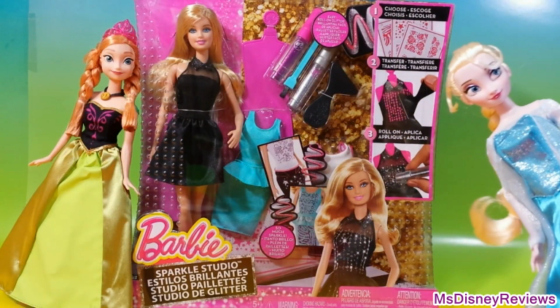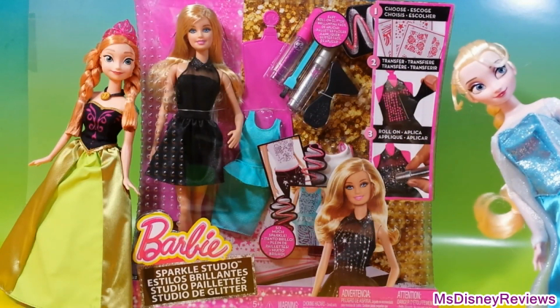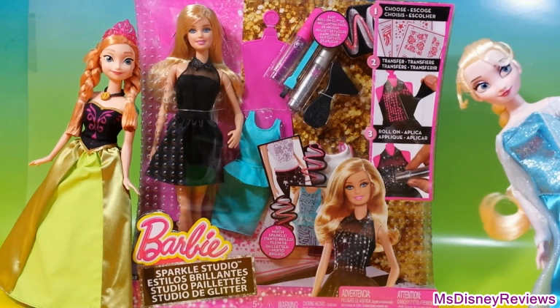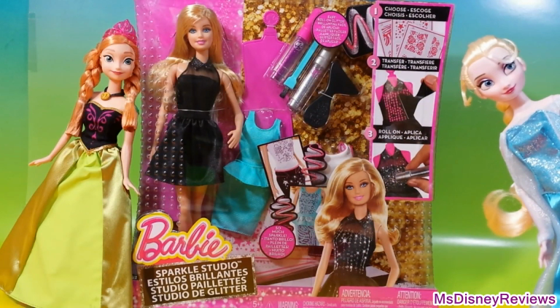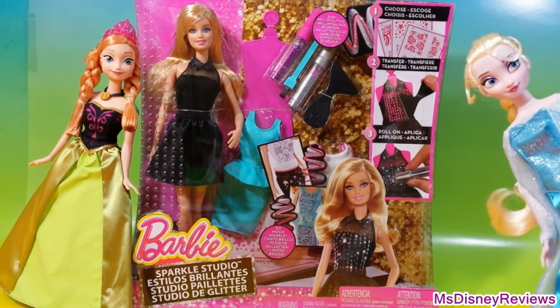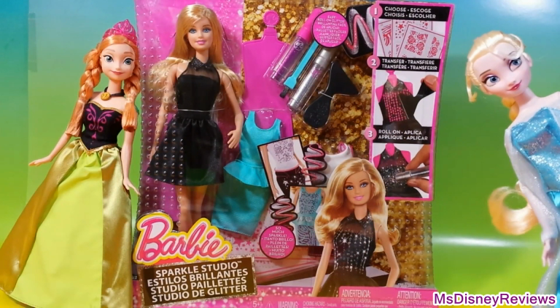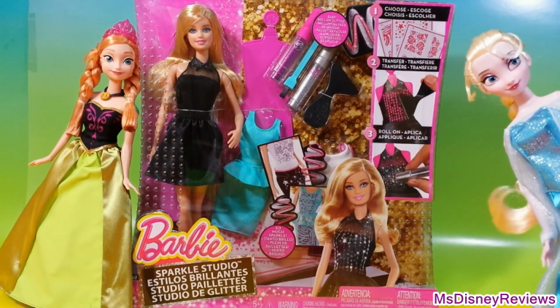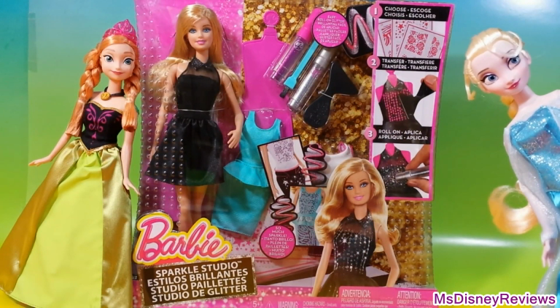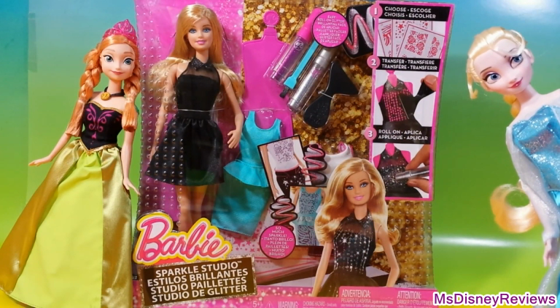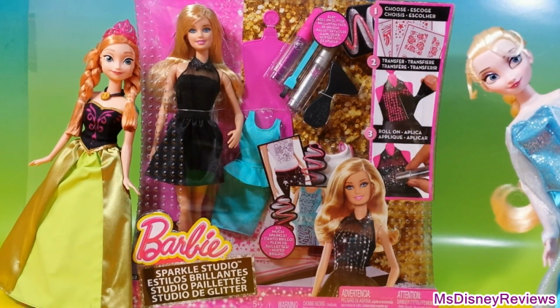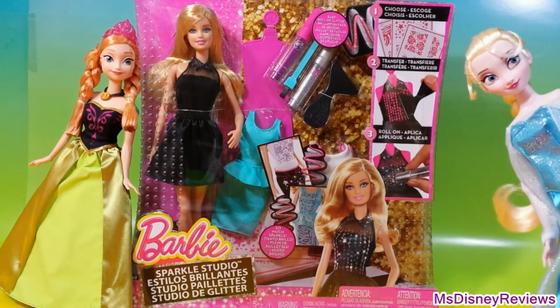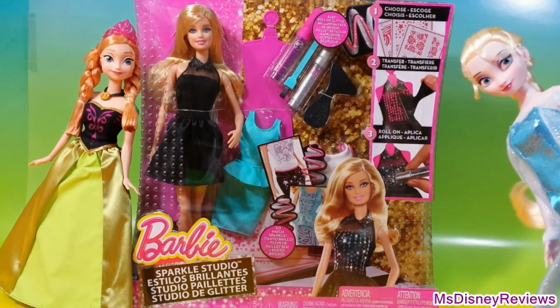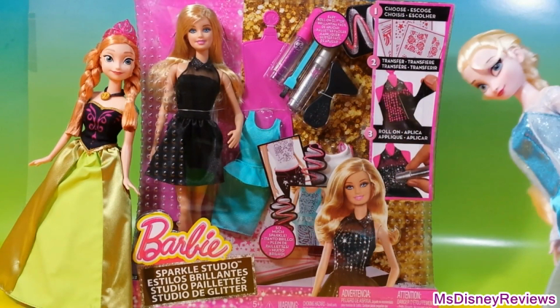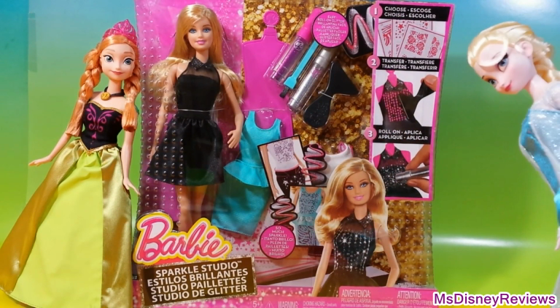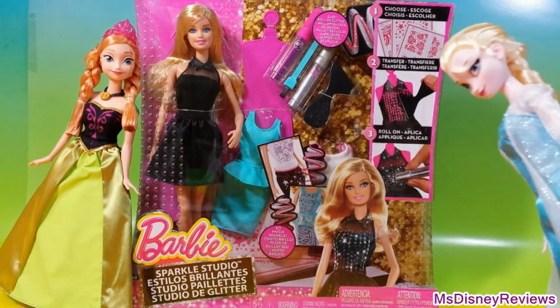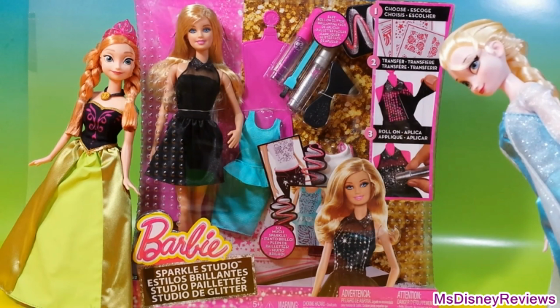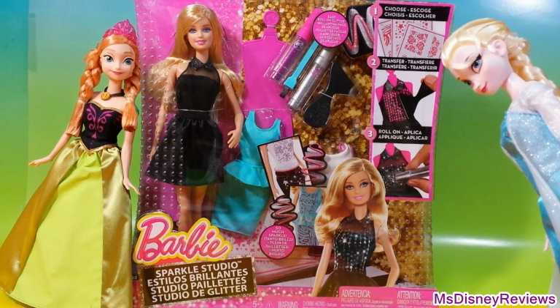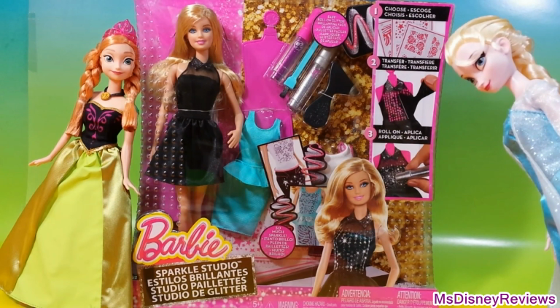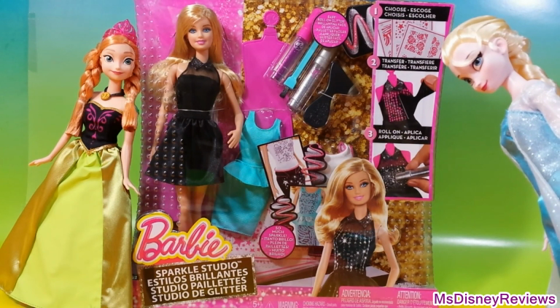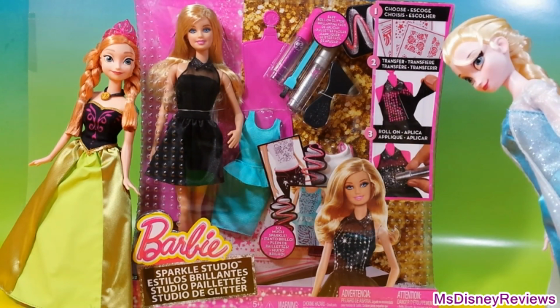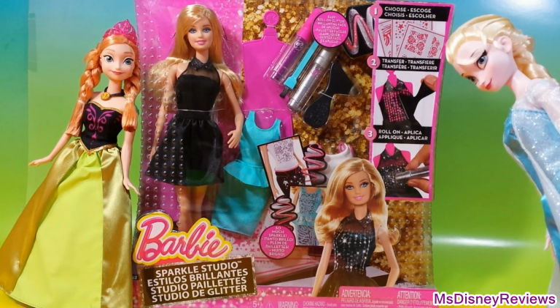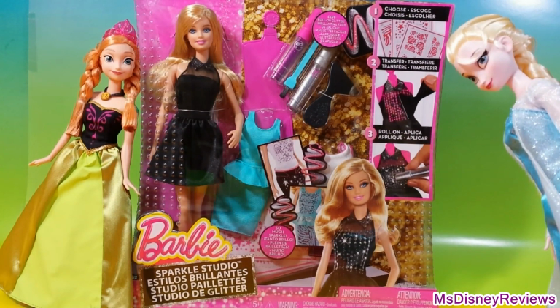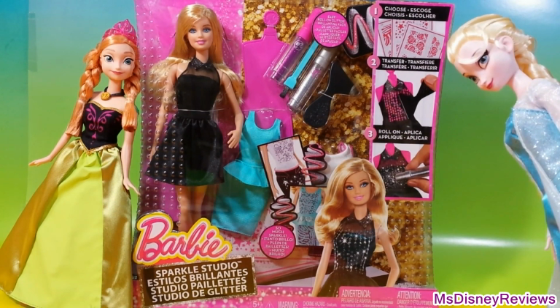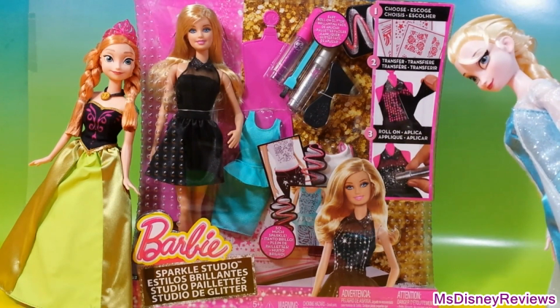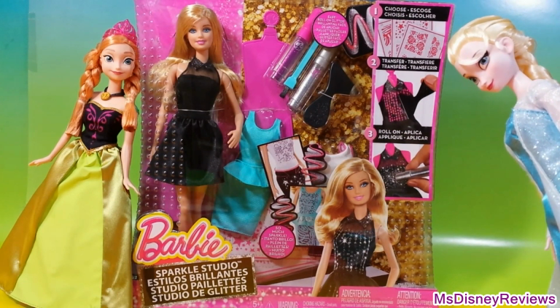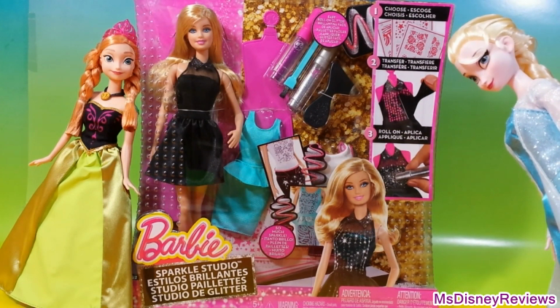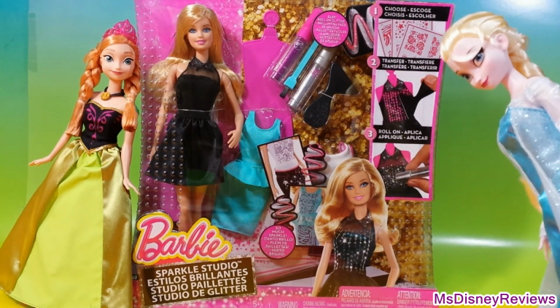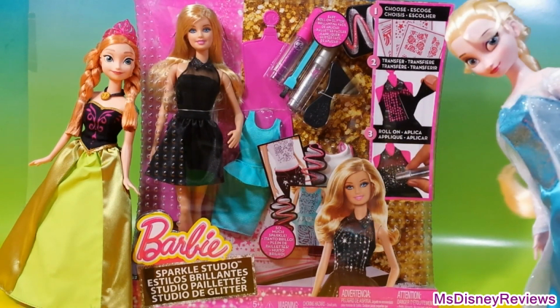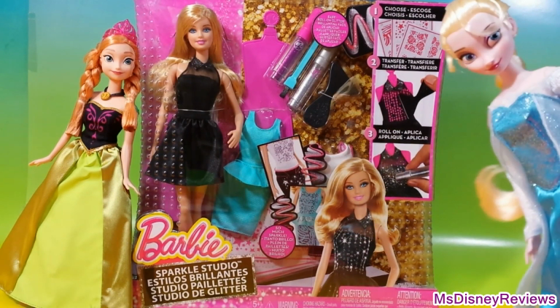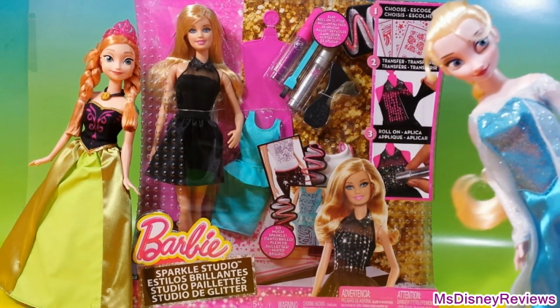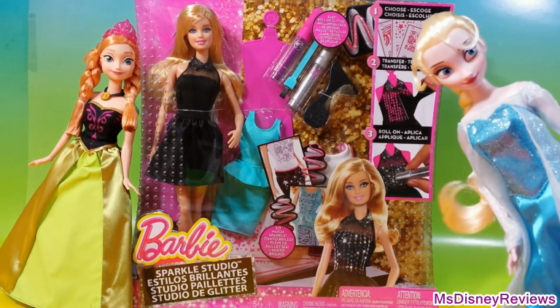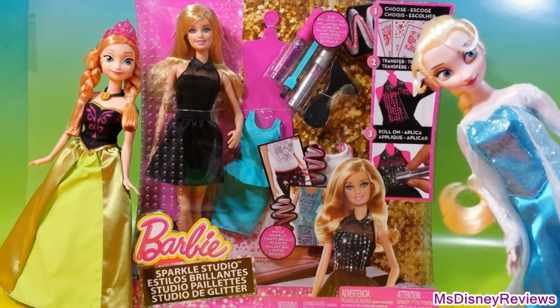Hi friends and welcome to Miss Disney Reviews. Check out this really cool set from Barbie — it's called the Sparkle Studio.